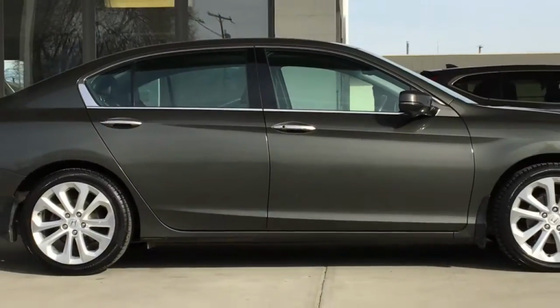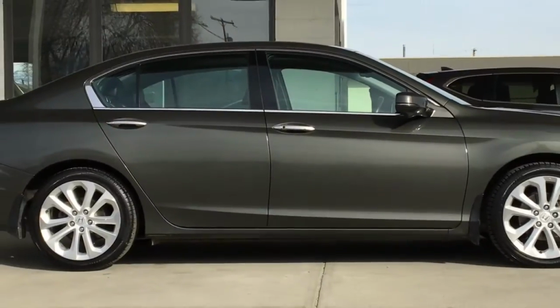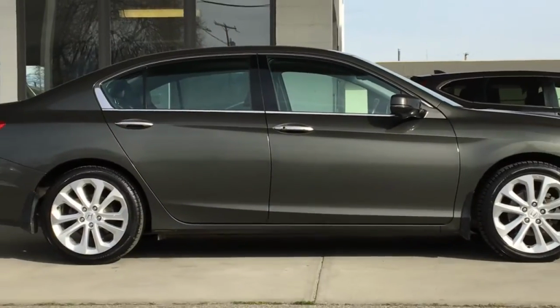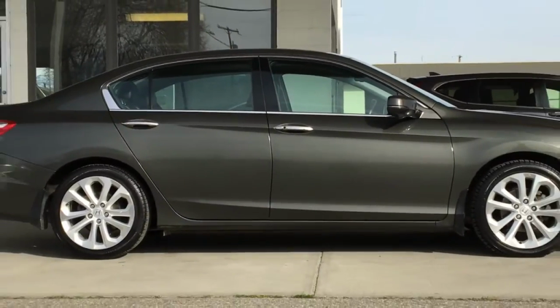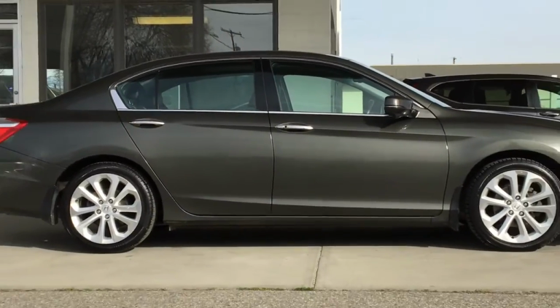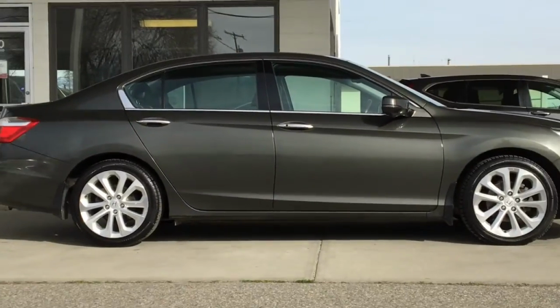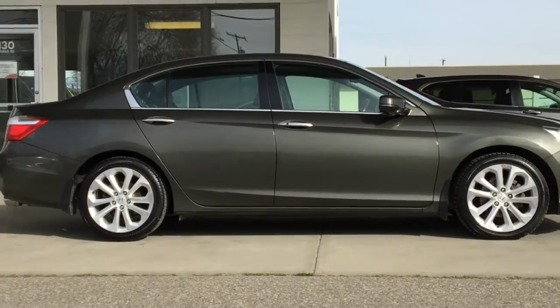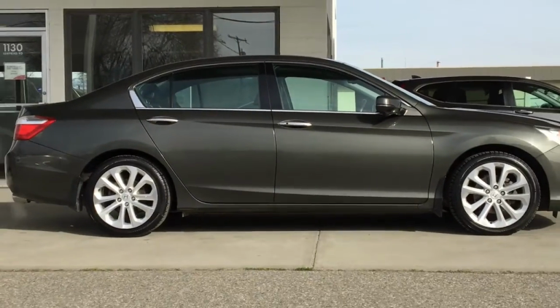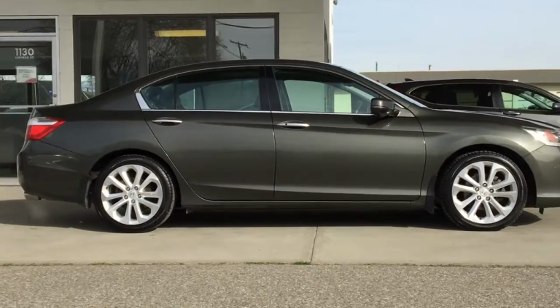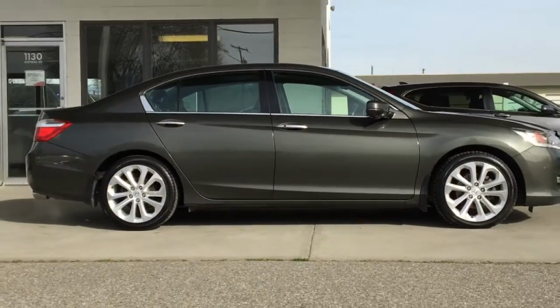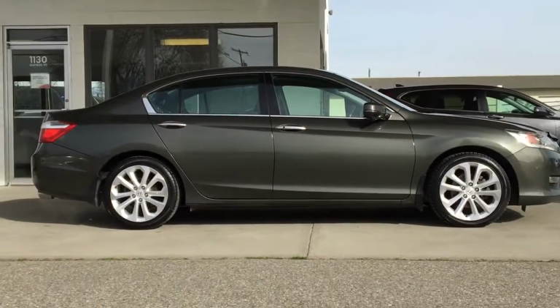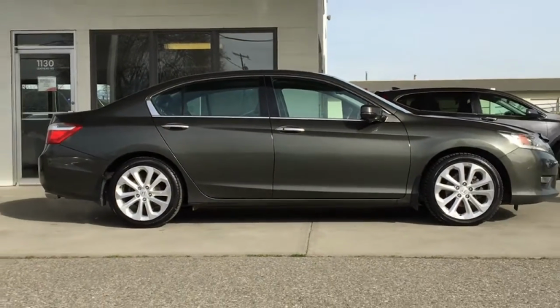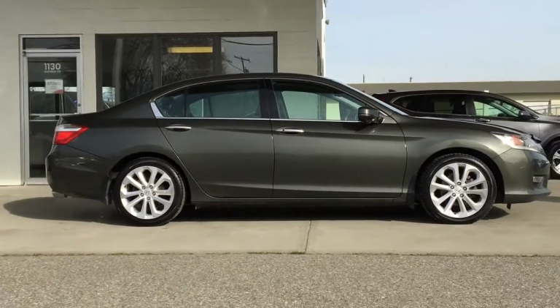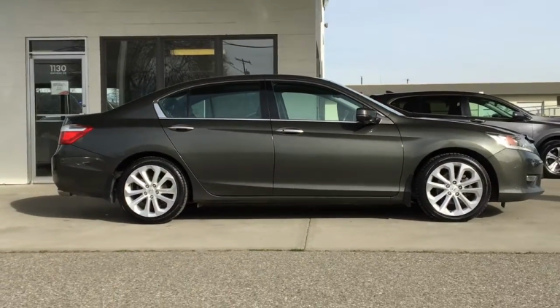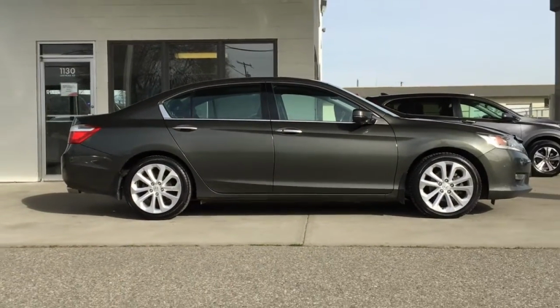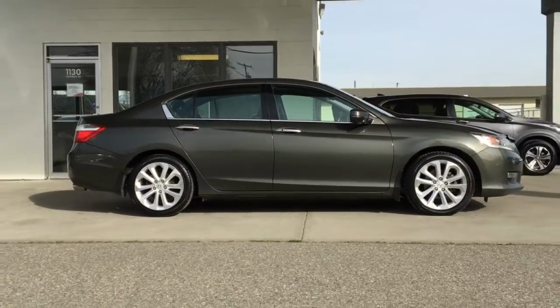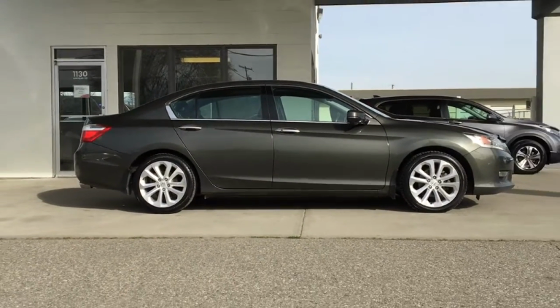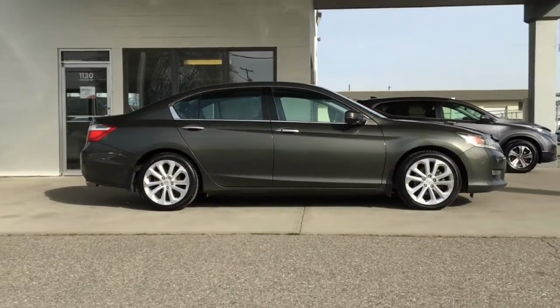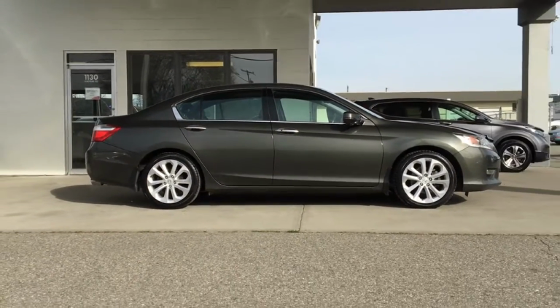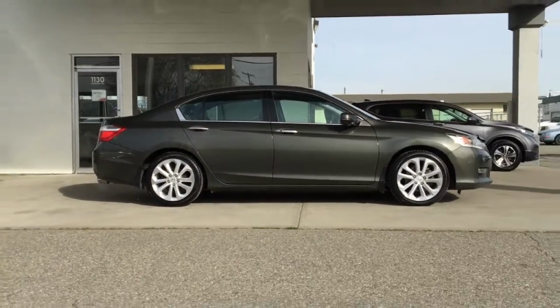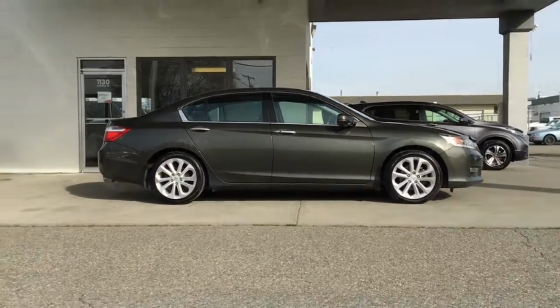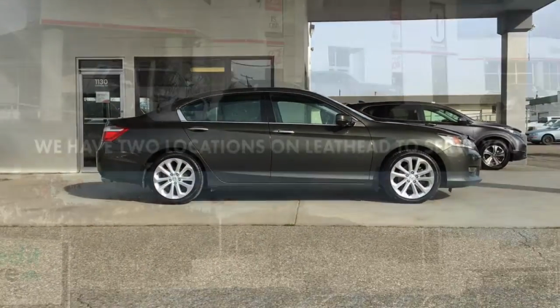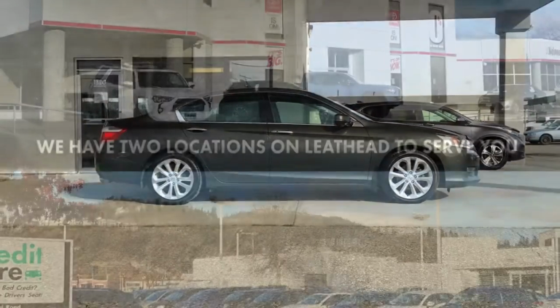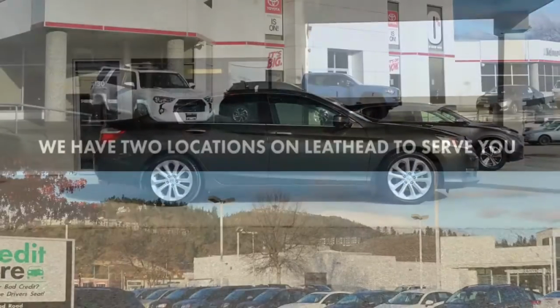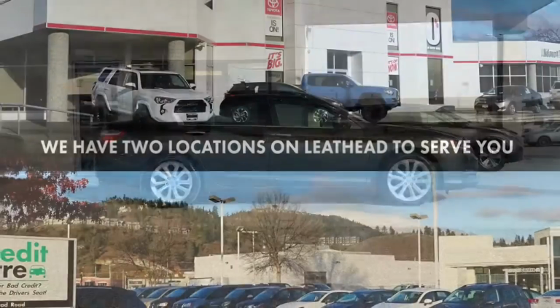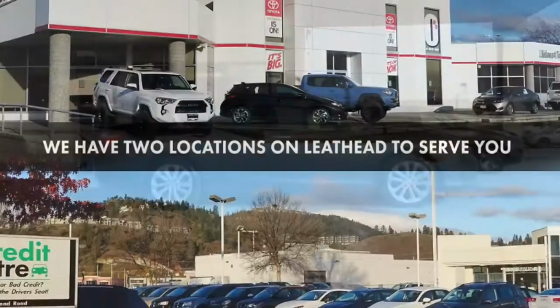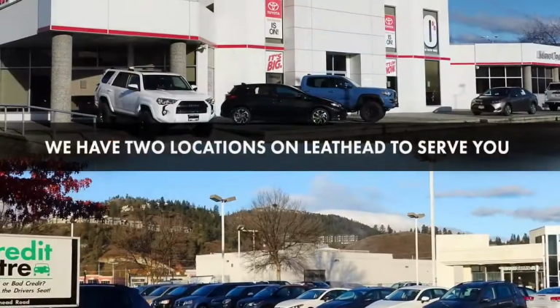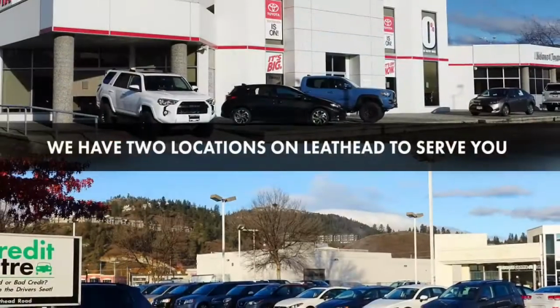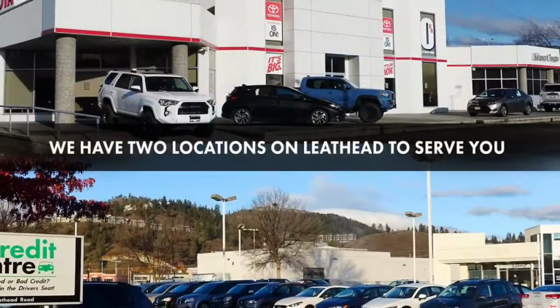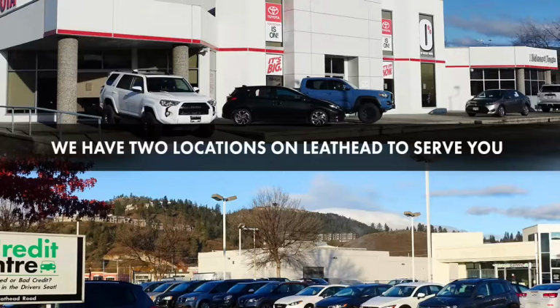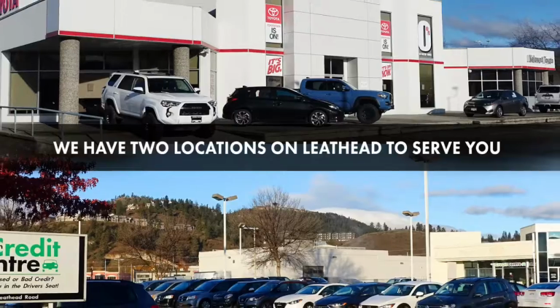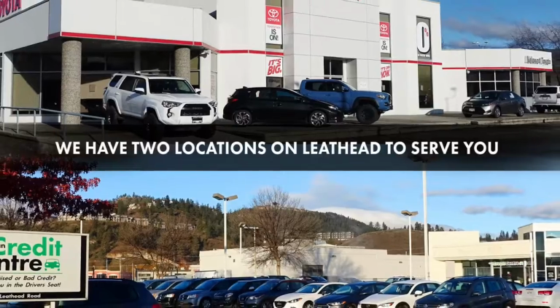Call today and book your test drive or stop by for a look. We're located on Leith Head Road in Kelowna.